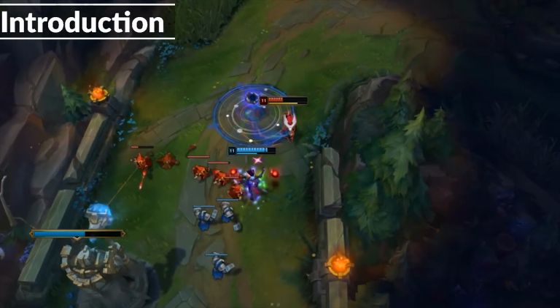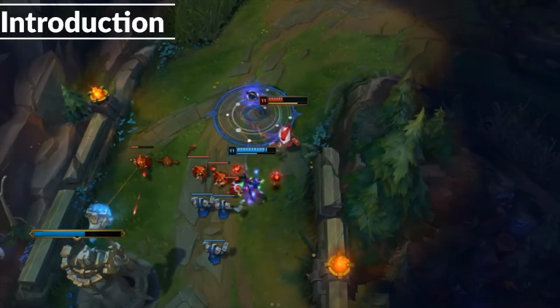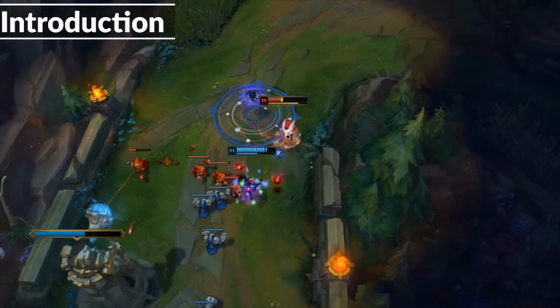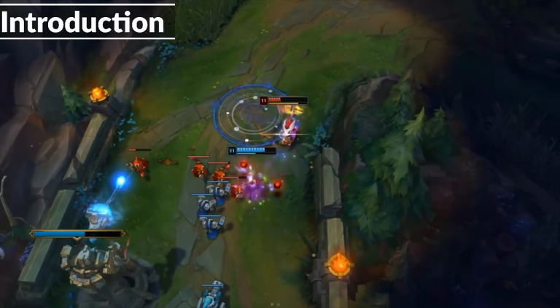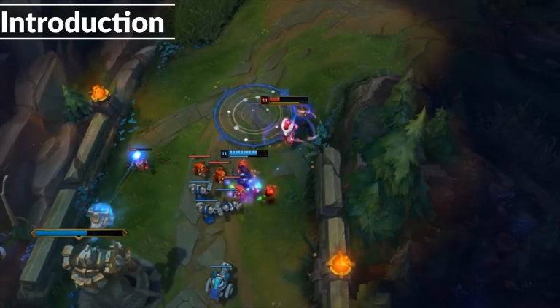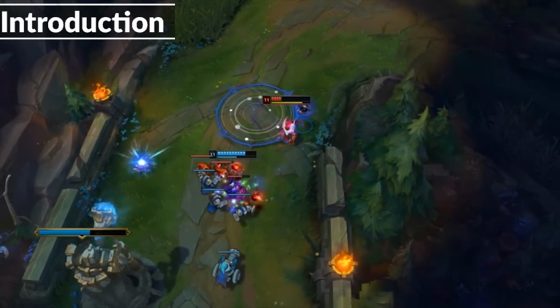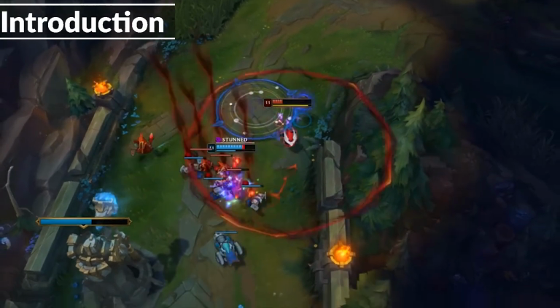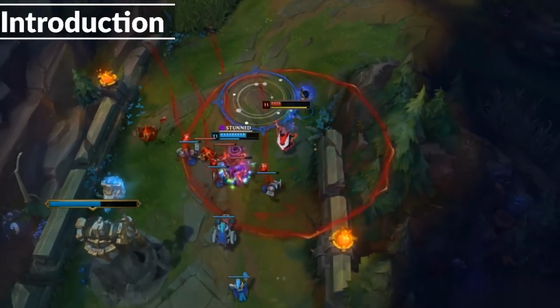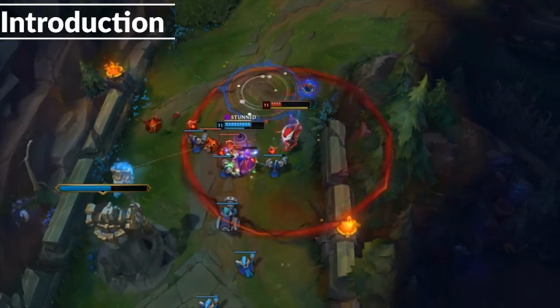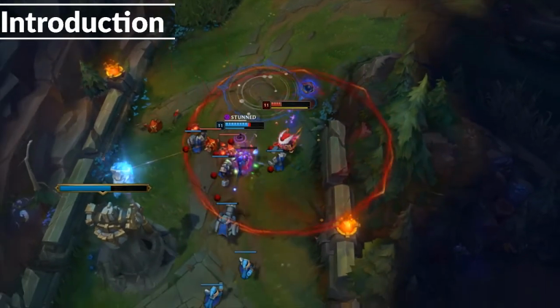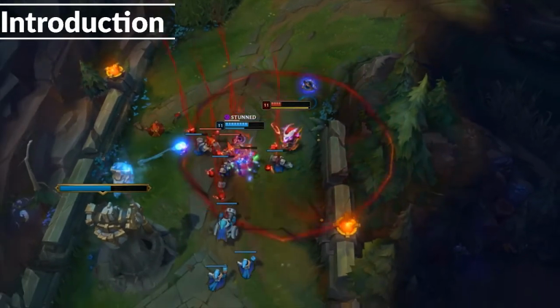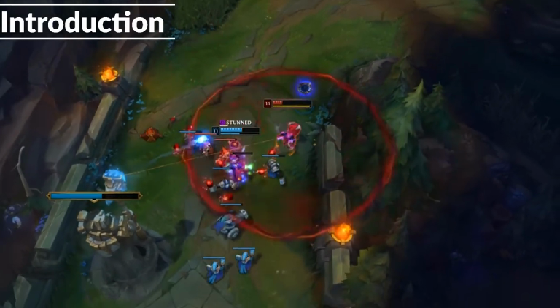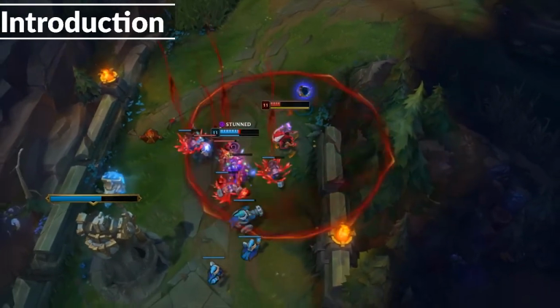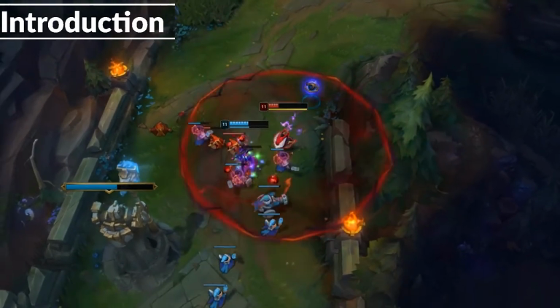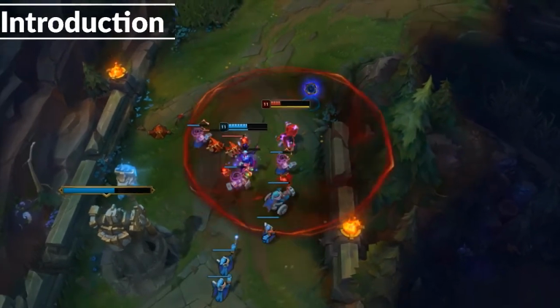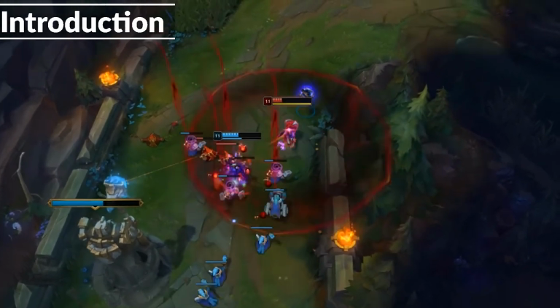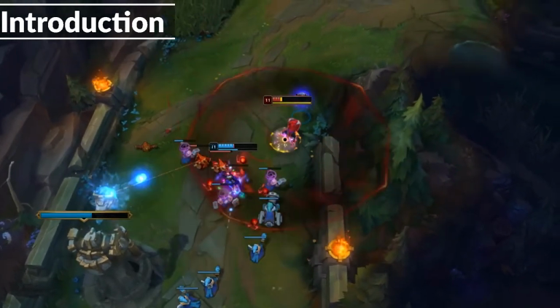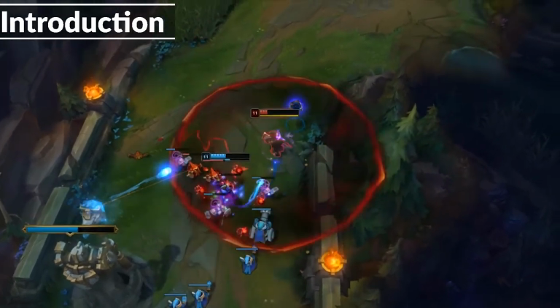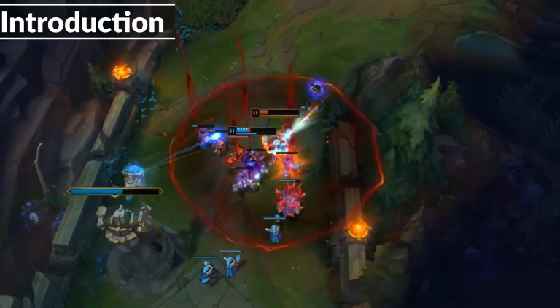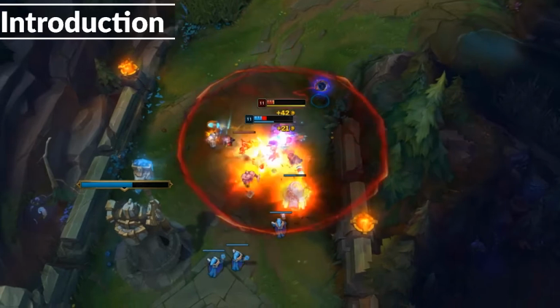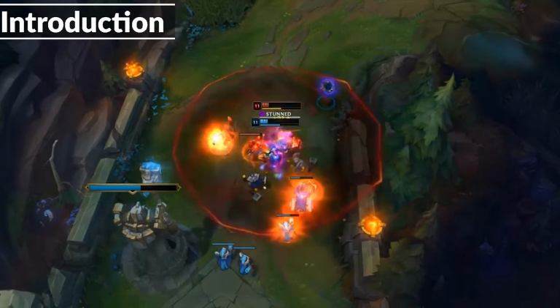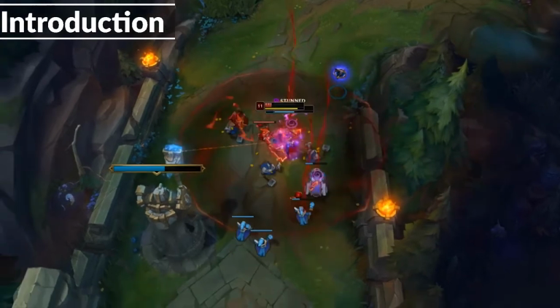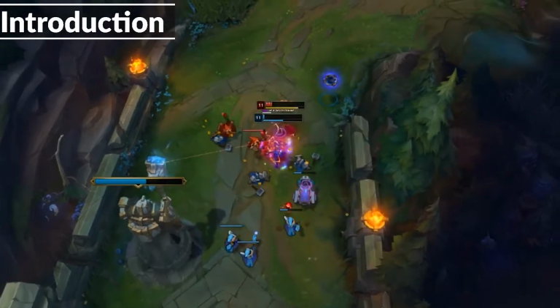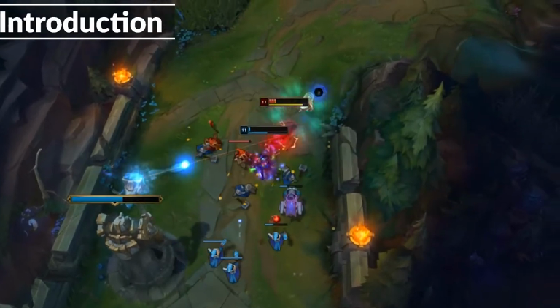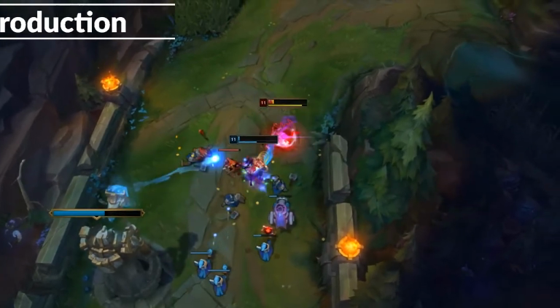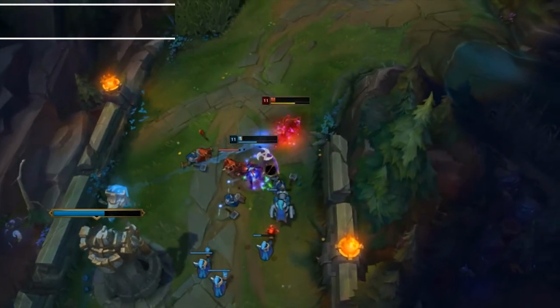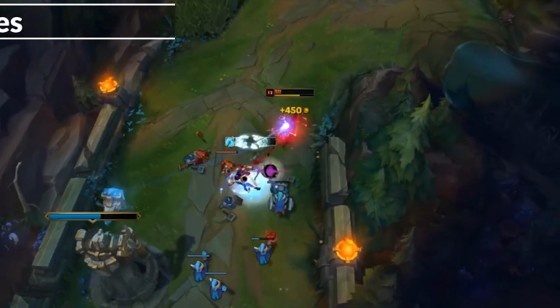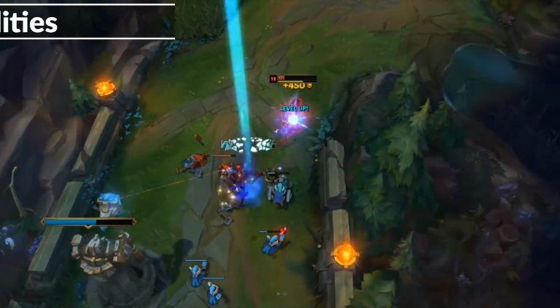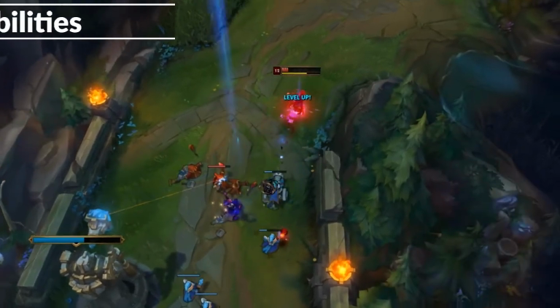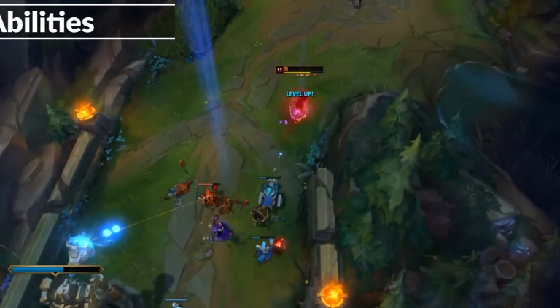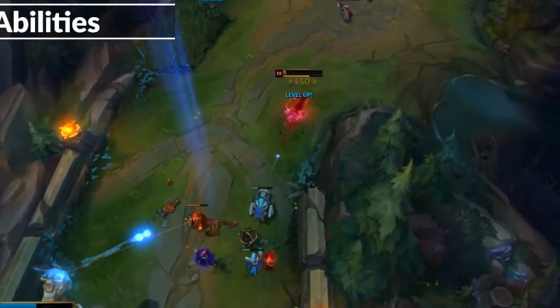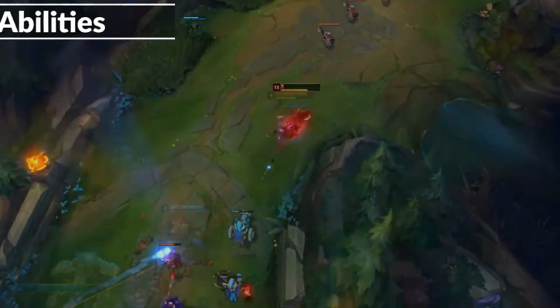Kennen is a ranged AP top laner with lots of bully potential, great teamfighting, and he scales very well. Let's go over his abilities.